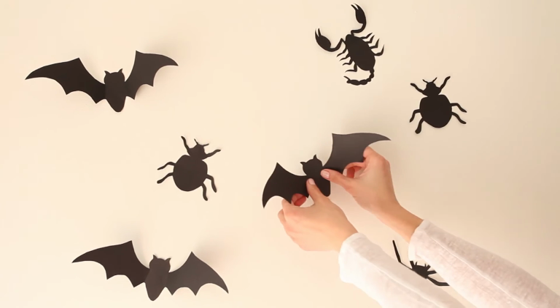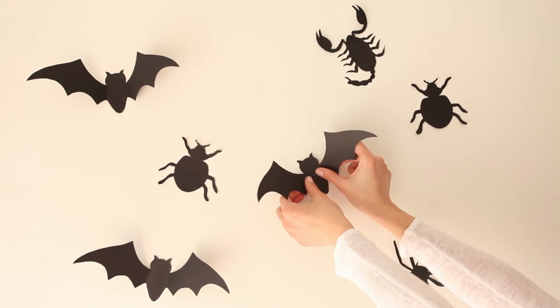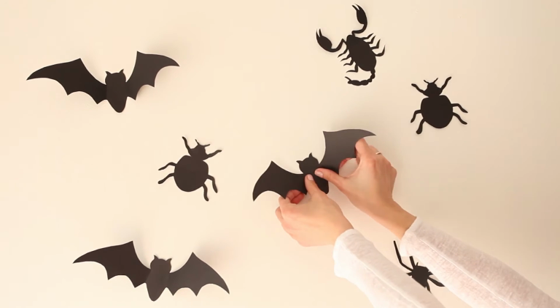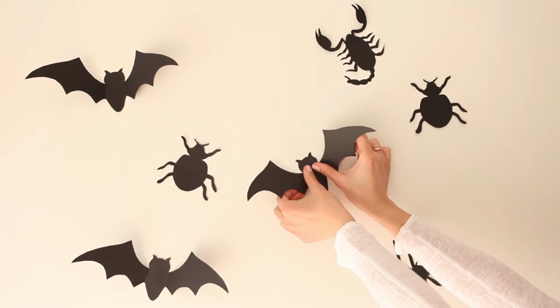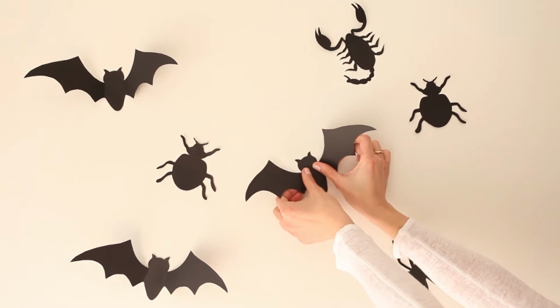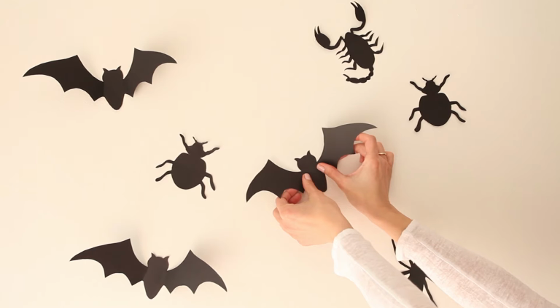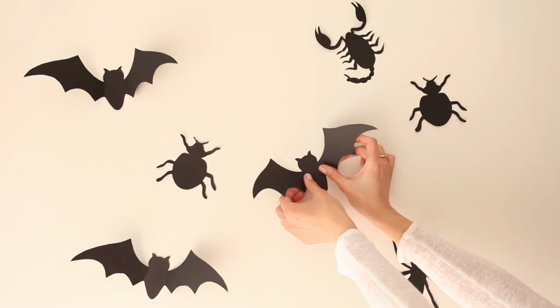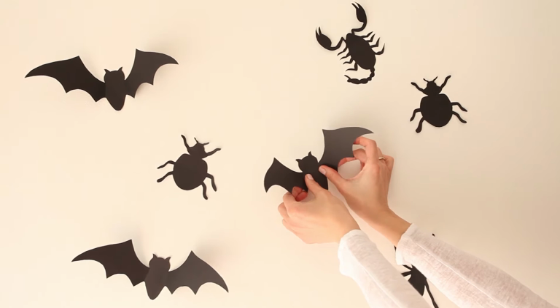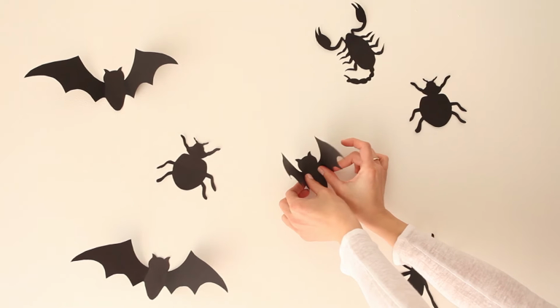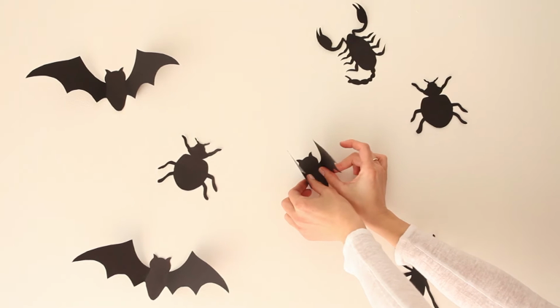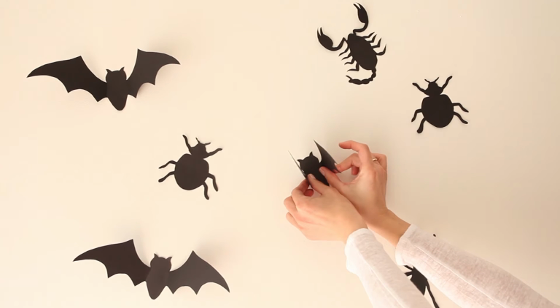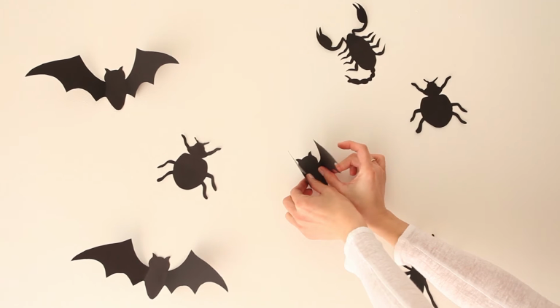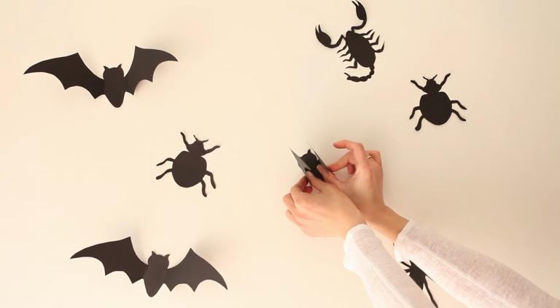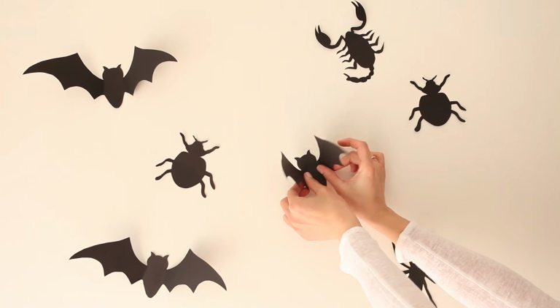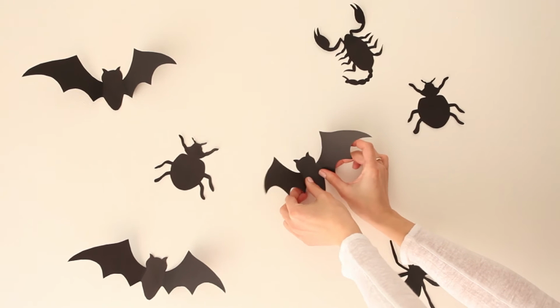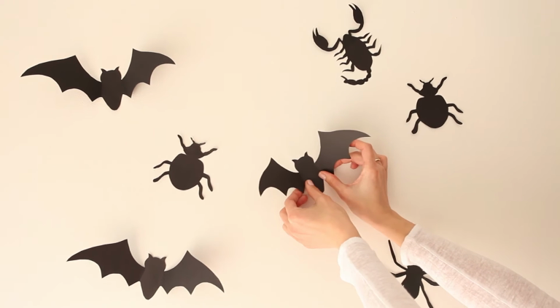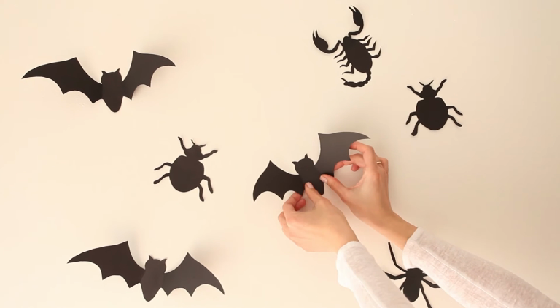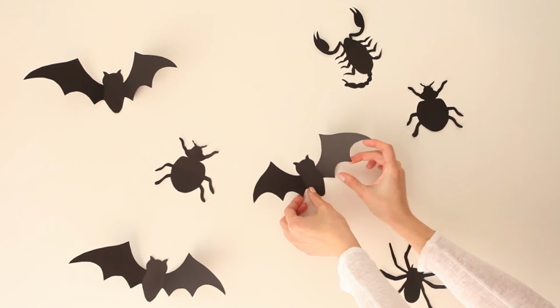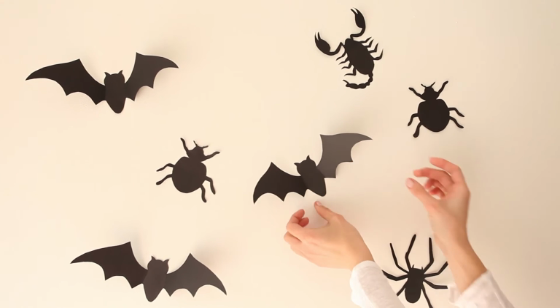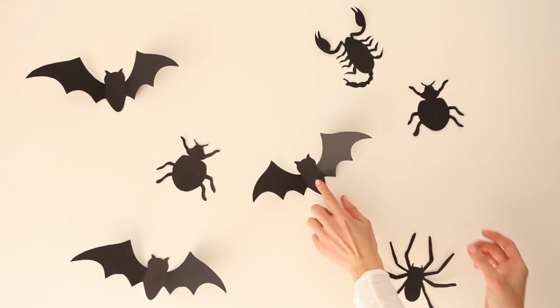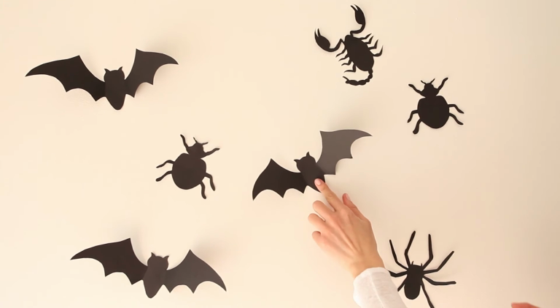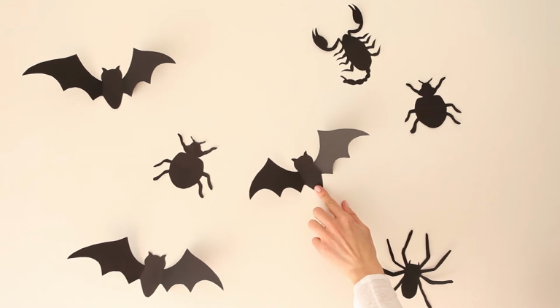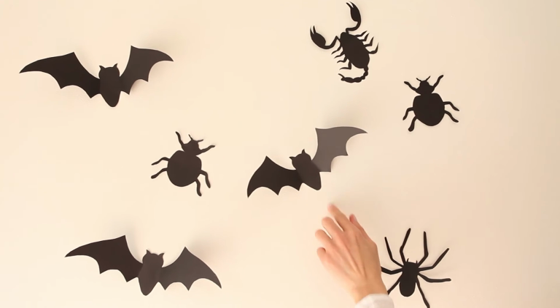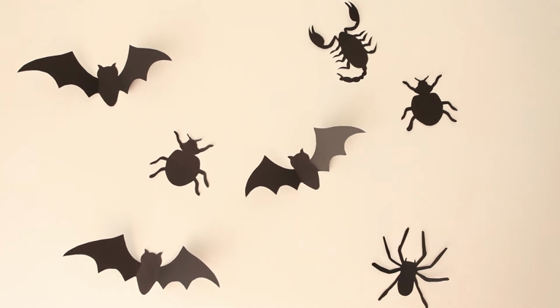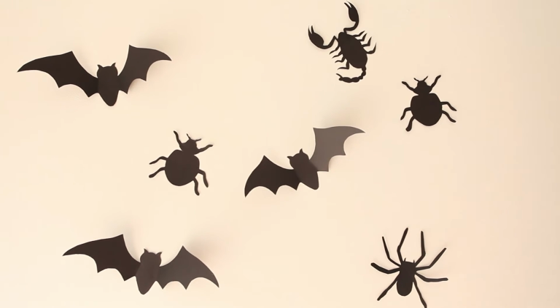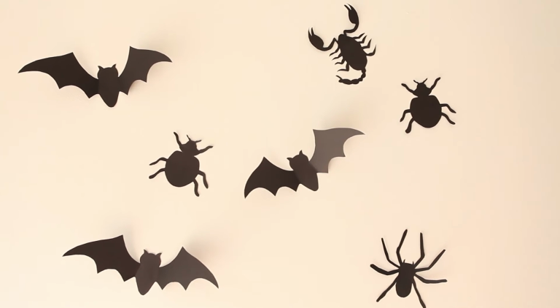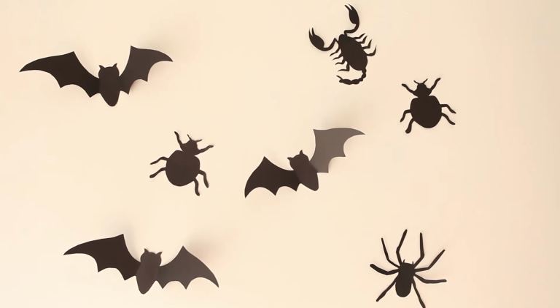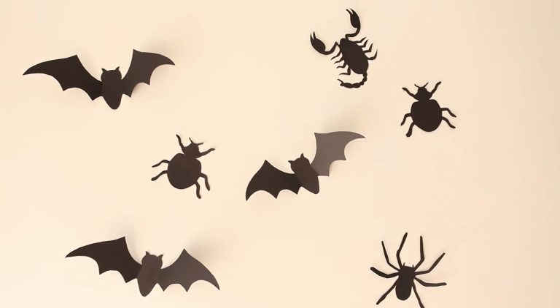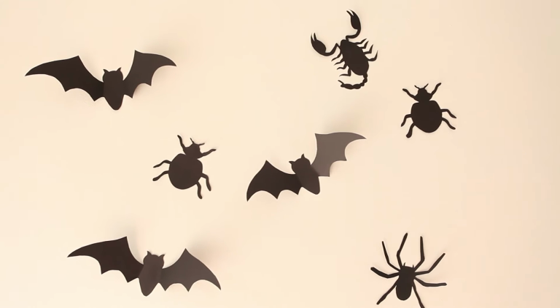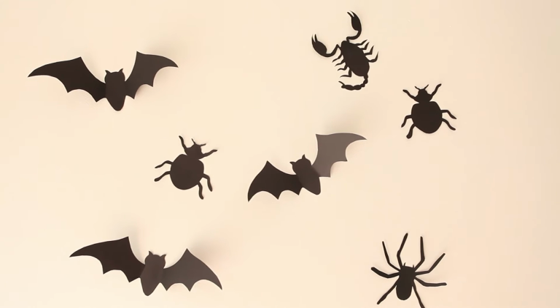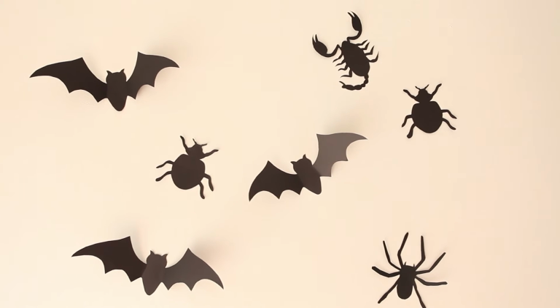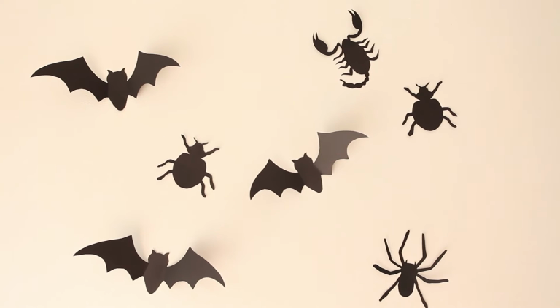Spooky, no? Let us know what you think in the comments below and subscribe for more creepy Halloween ideas.